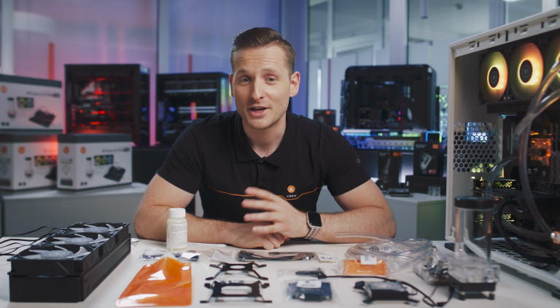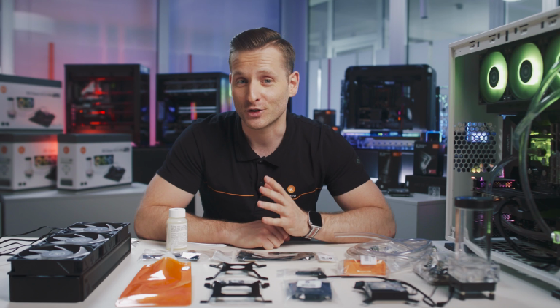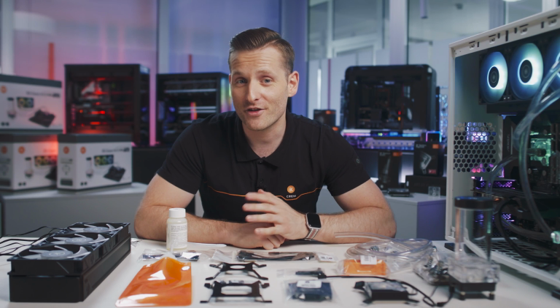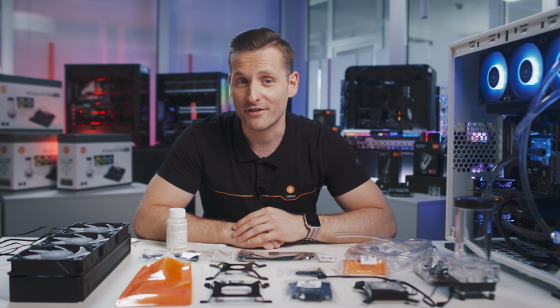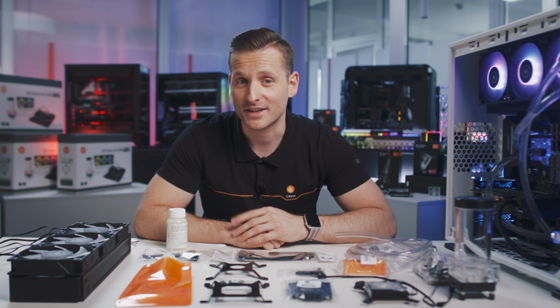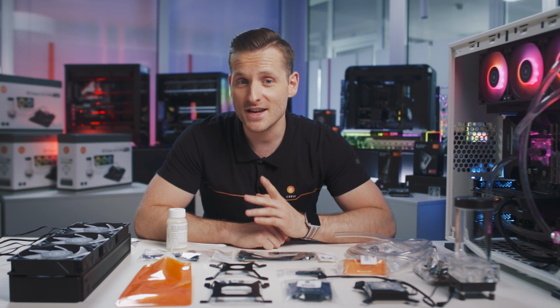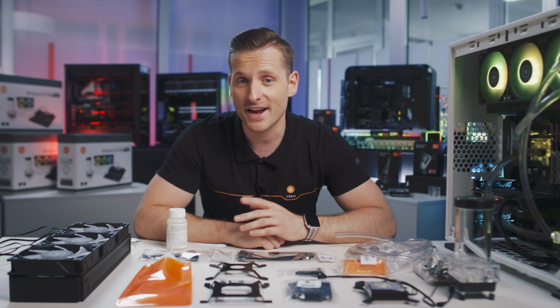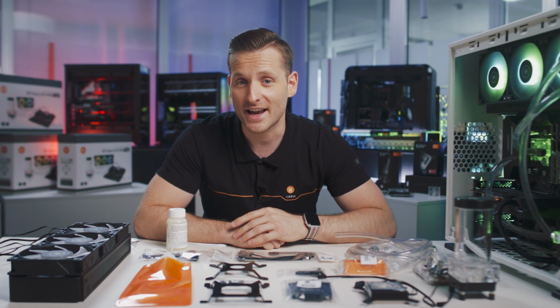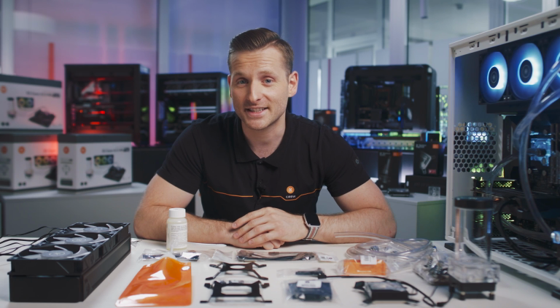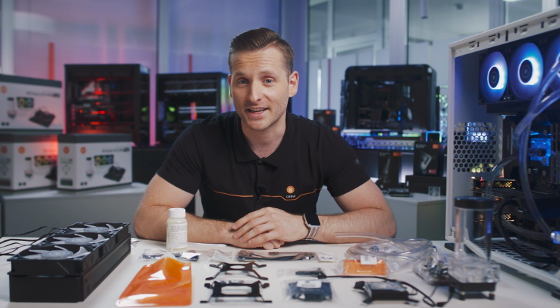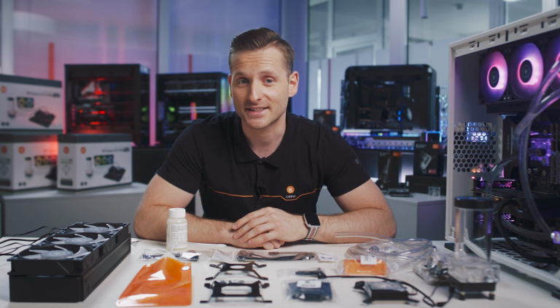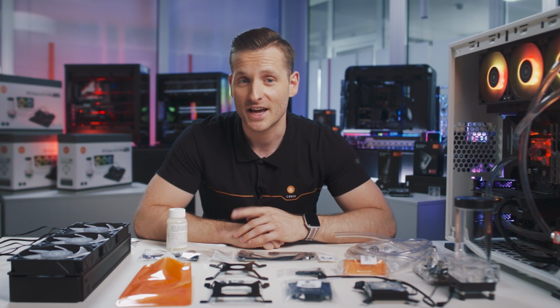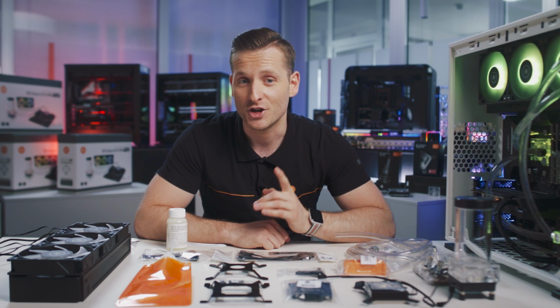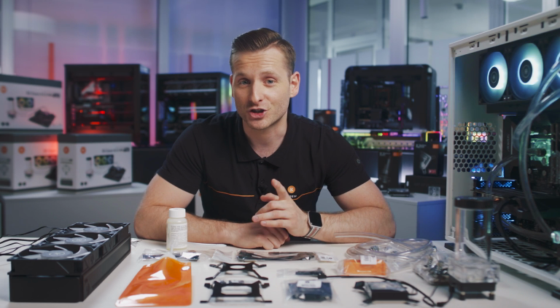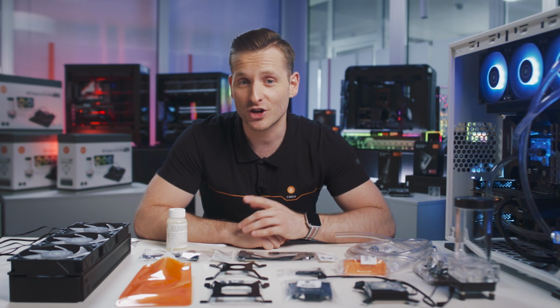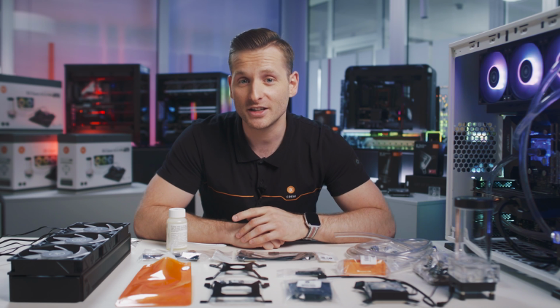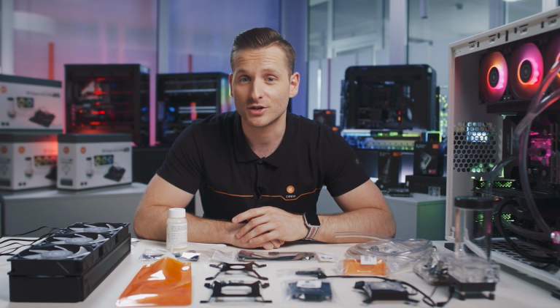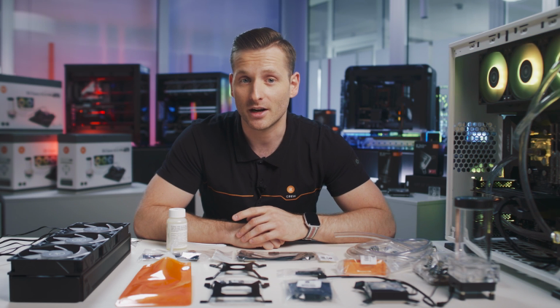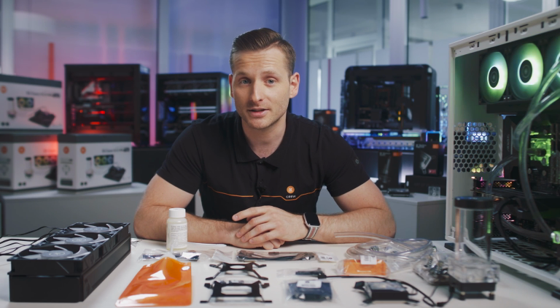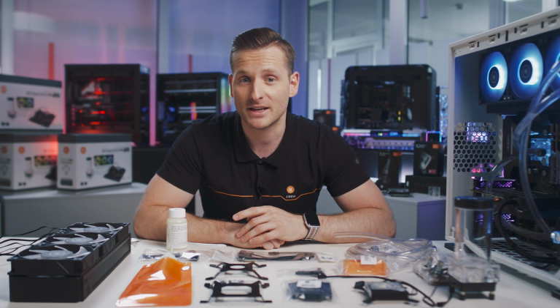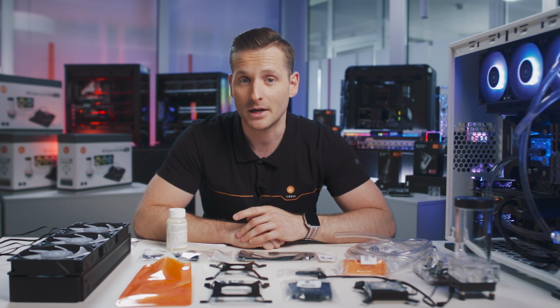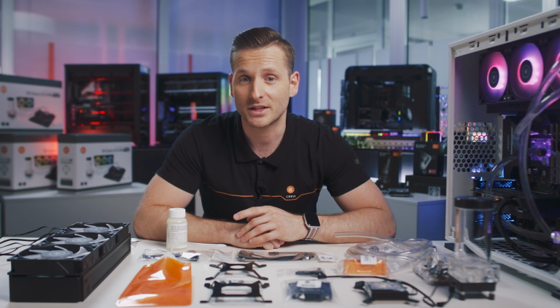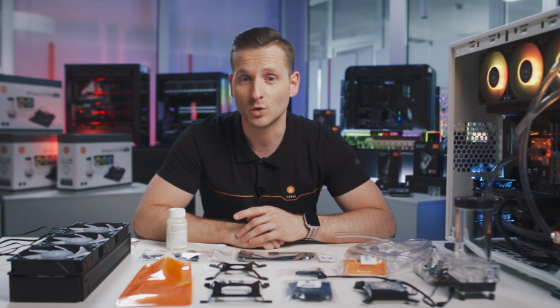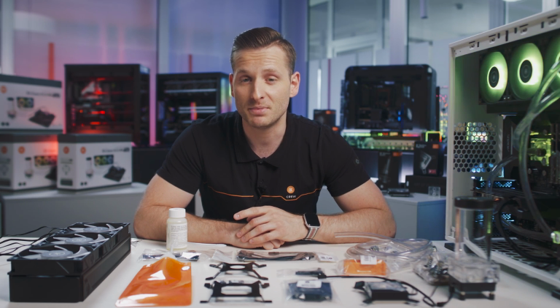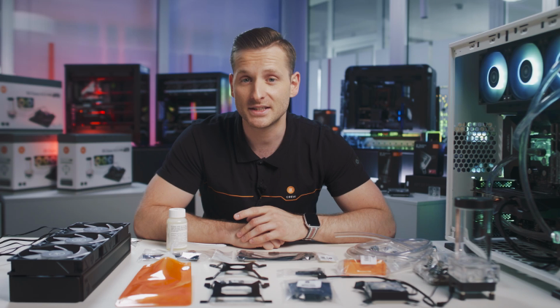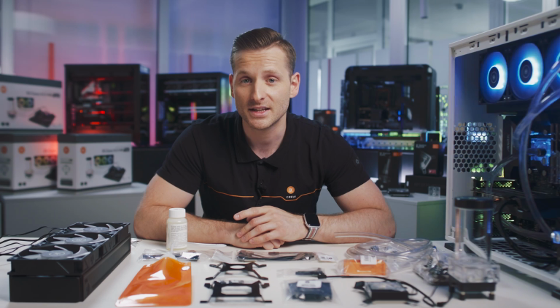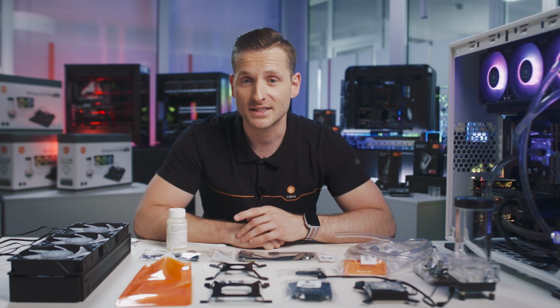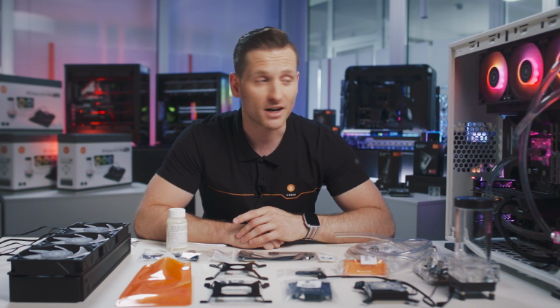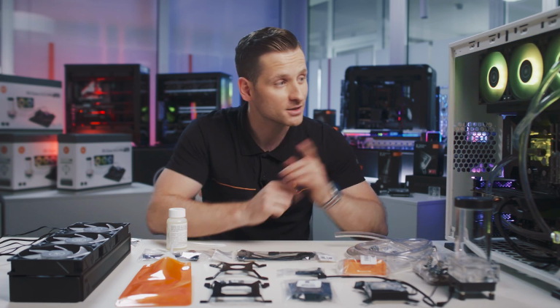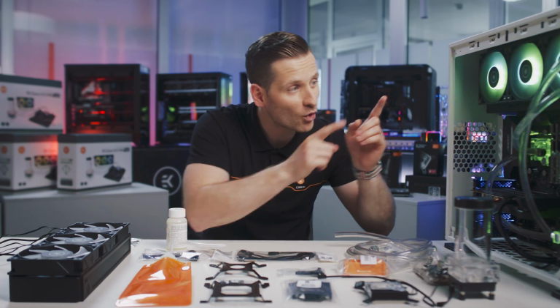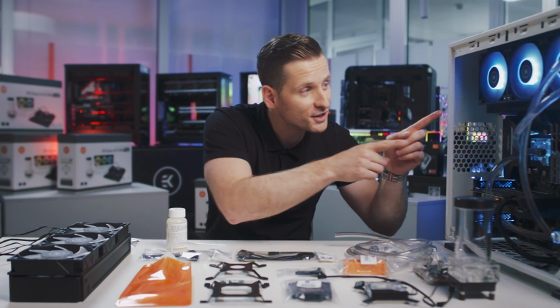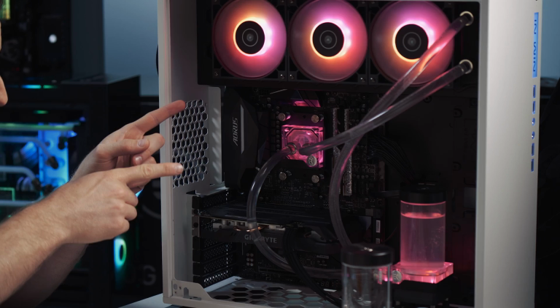EK Classic kits — your journey to the ultimate liquid-cooled PC starts right here.